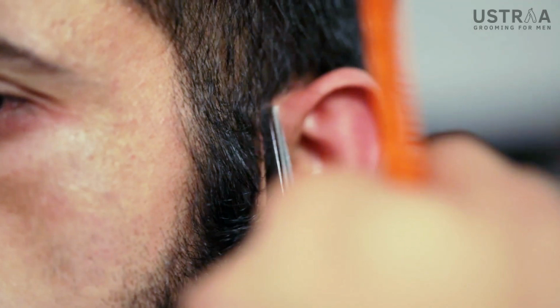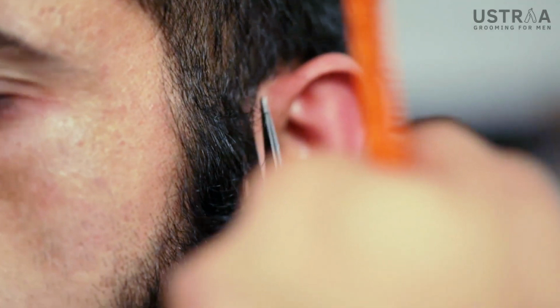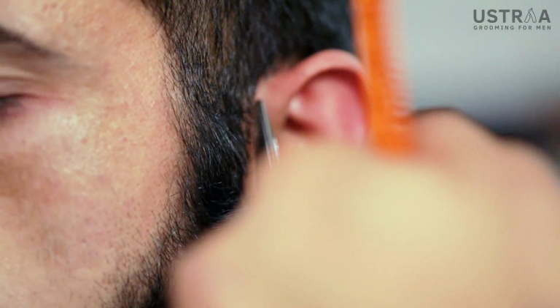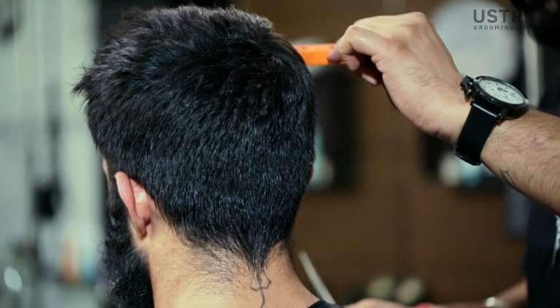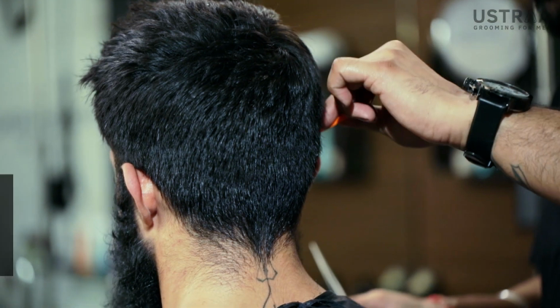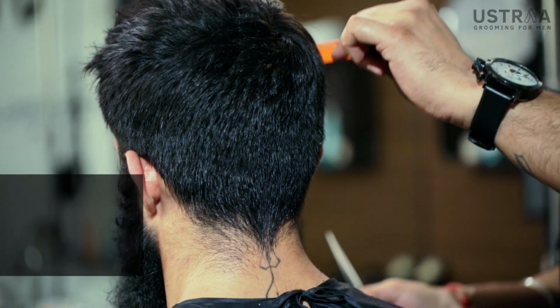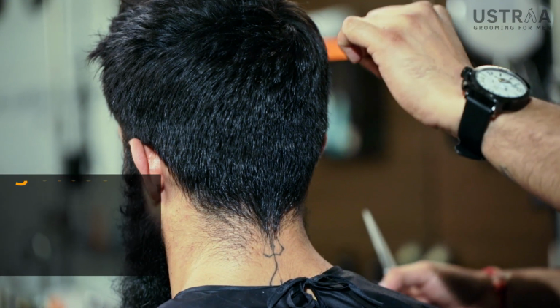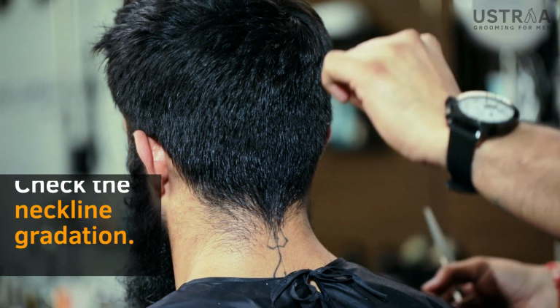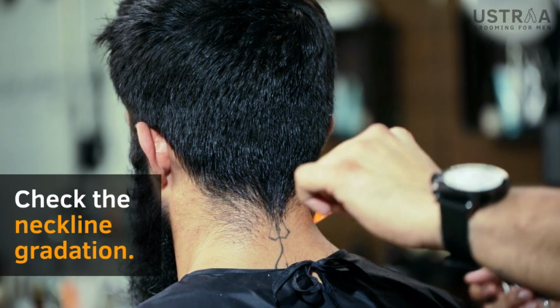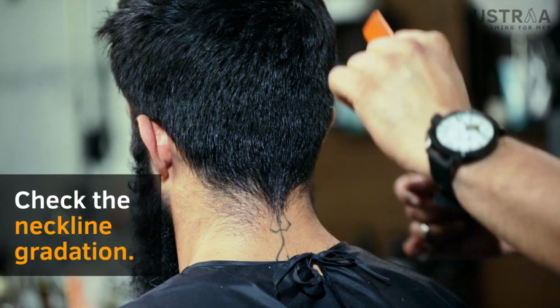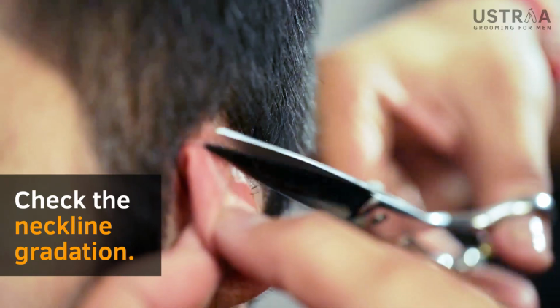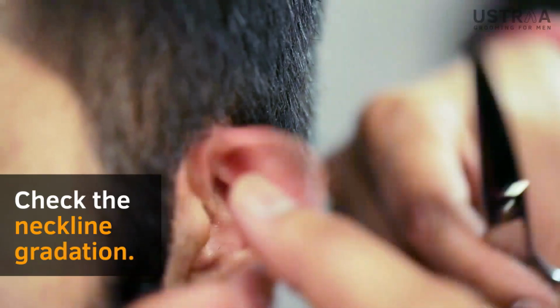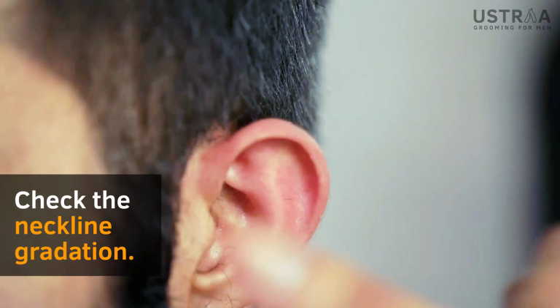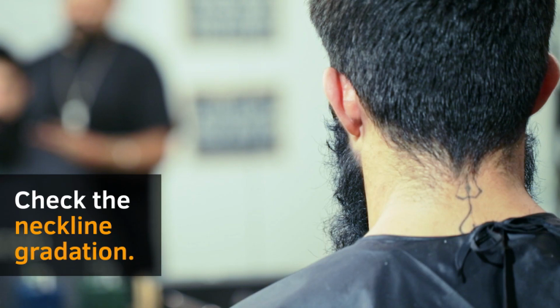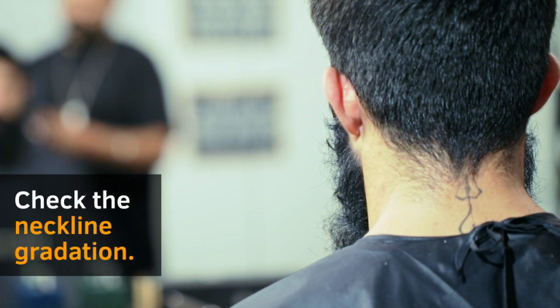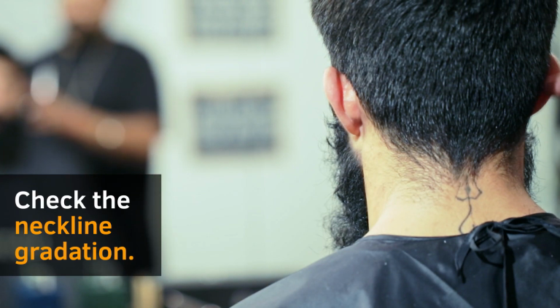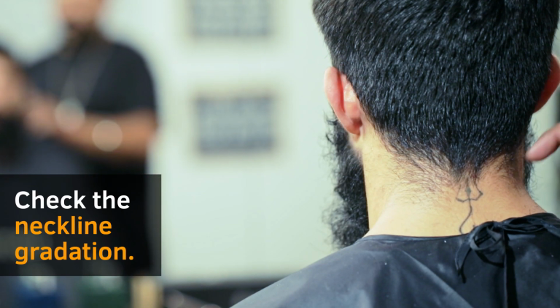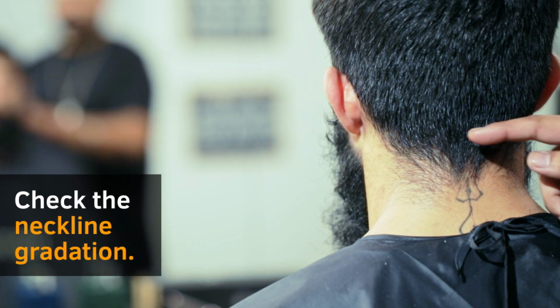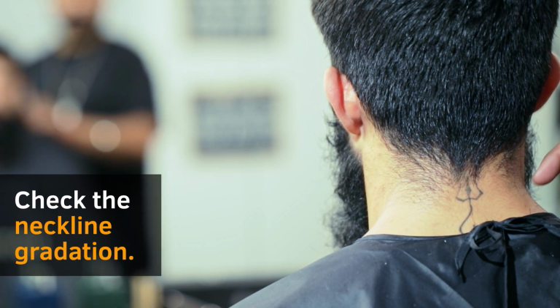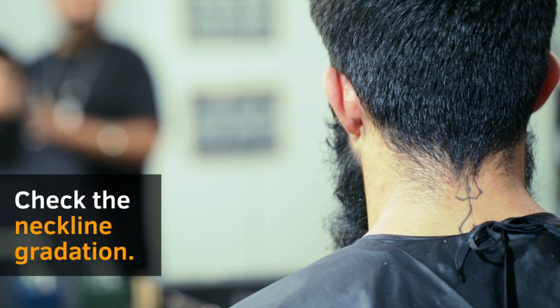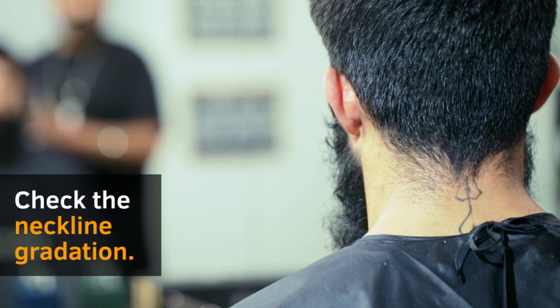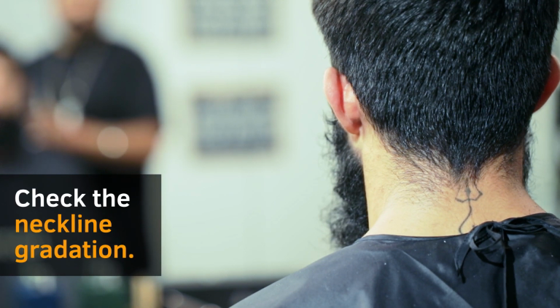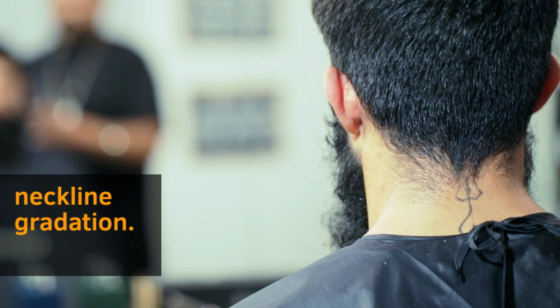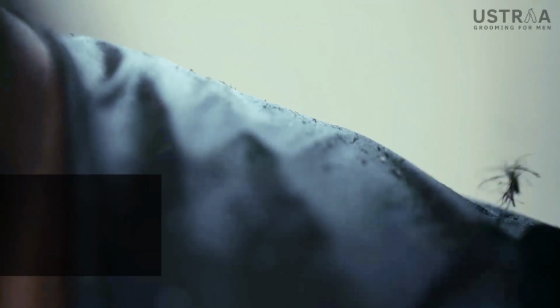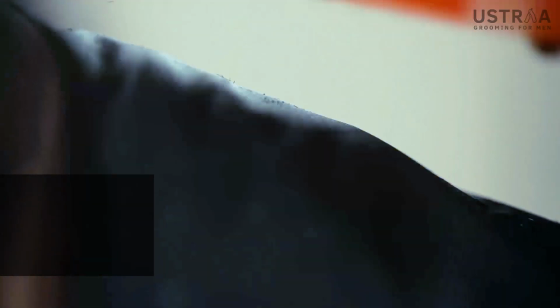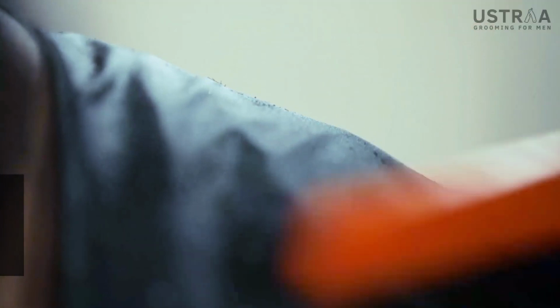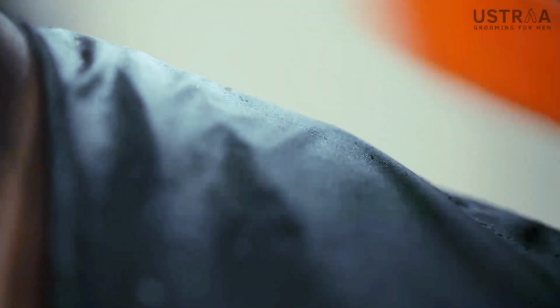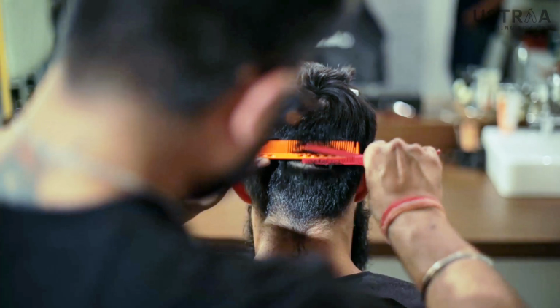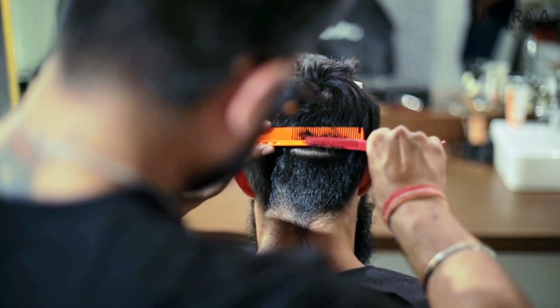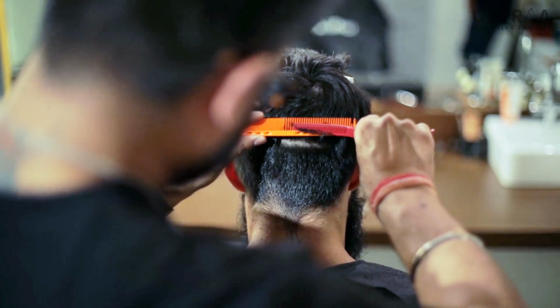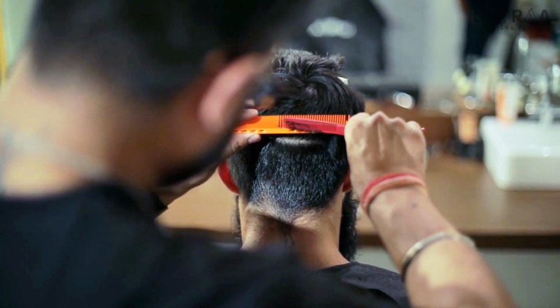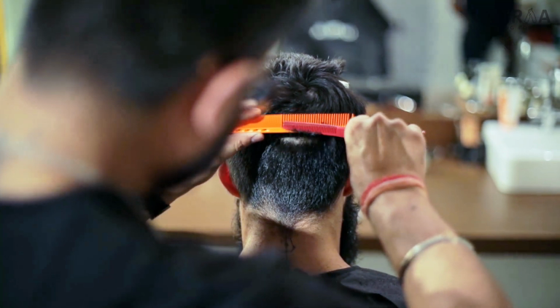Can you go for a clean neckline this time? I won't suggest that because you've got a very soft hairline. I would still try to keep it more natural.